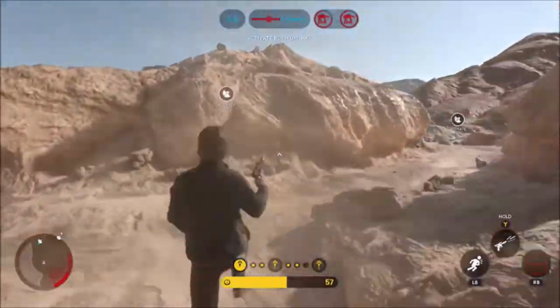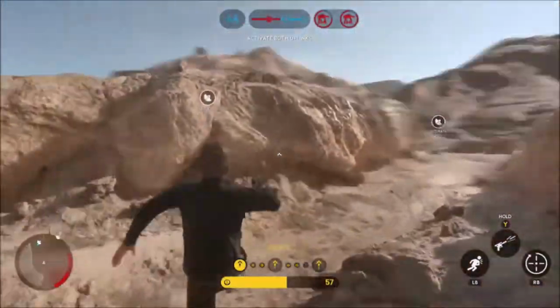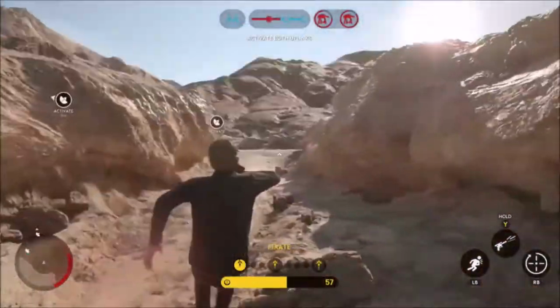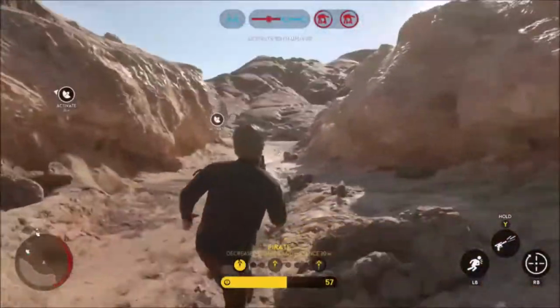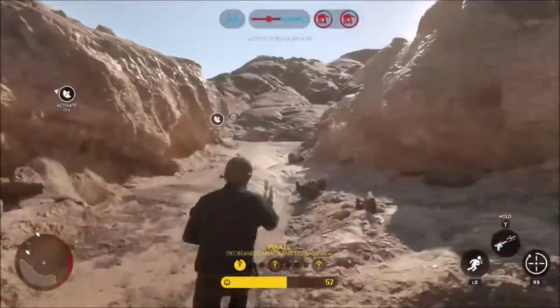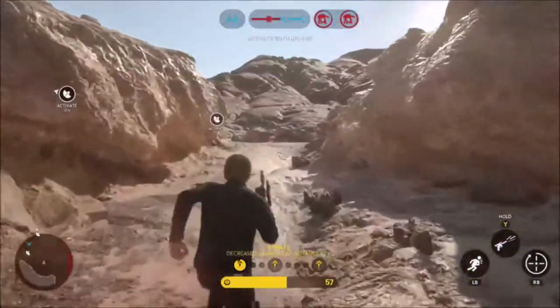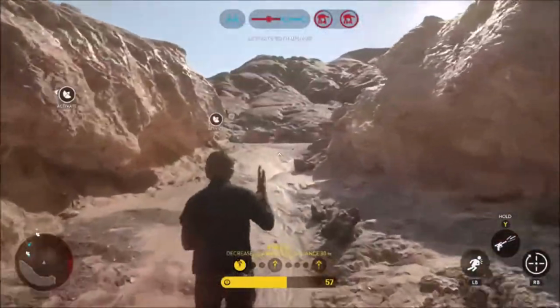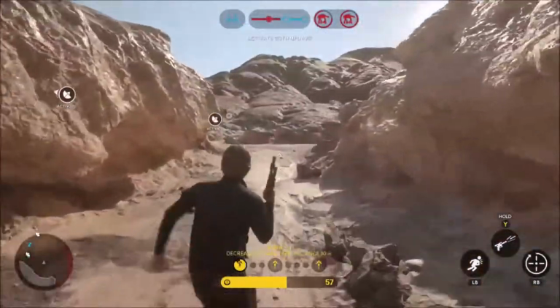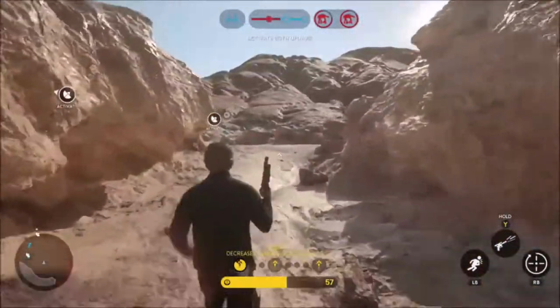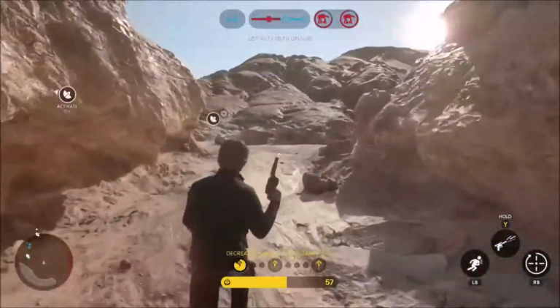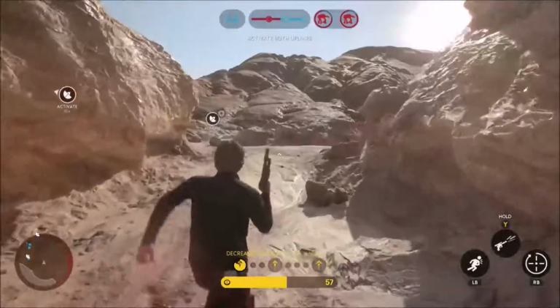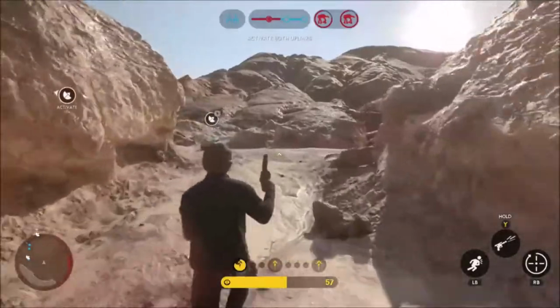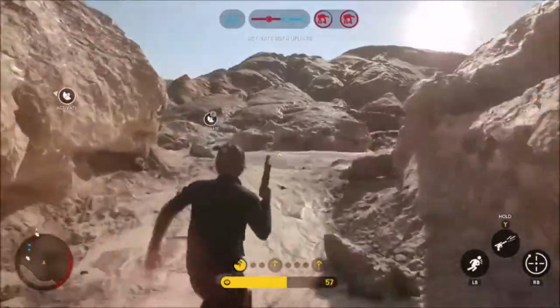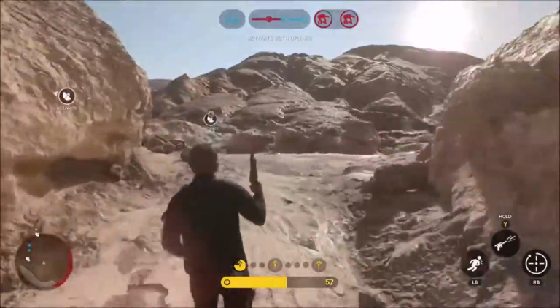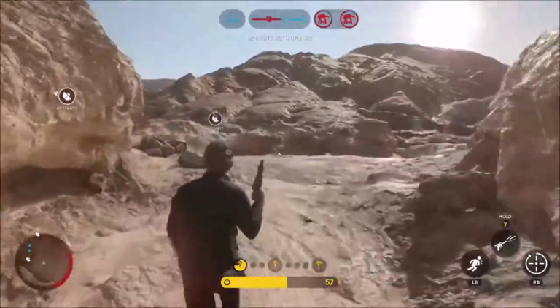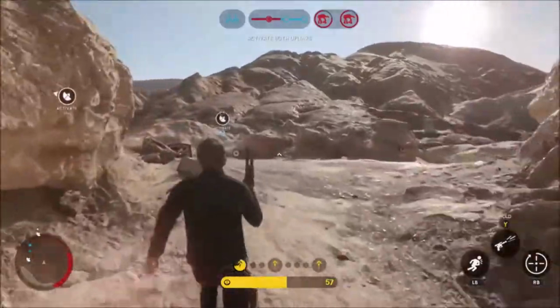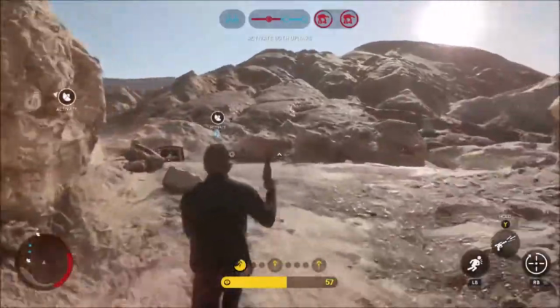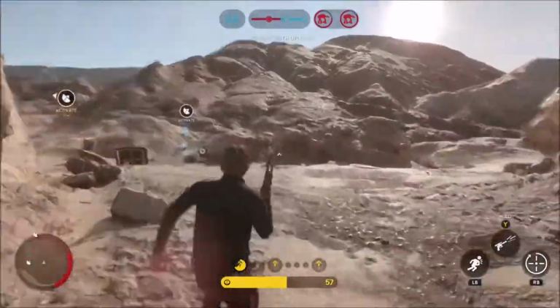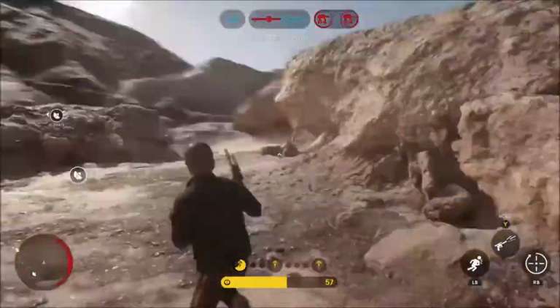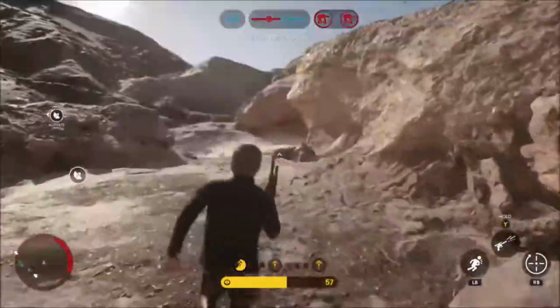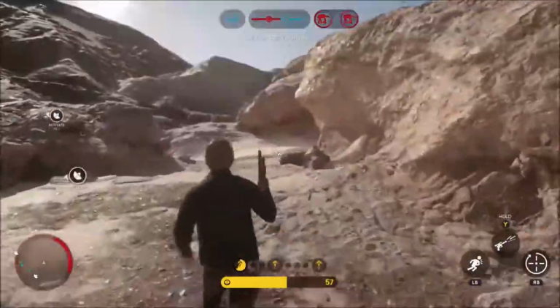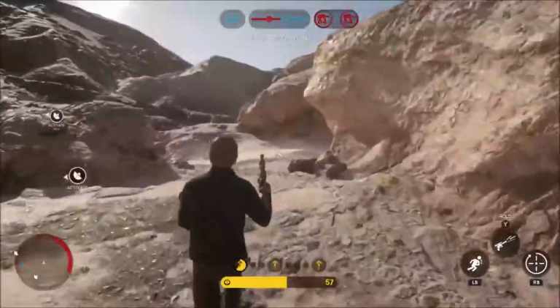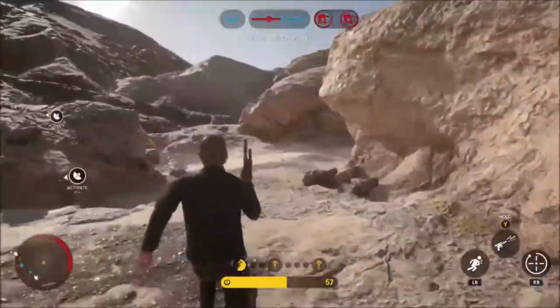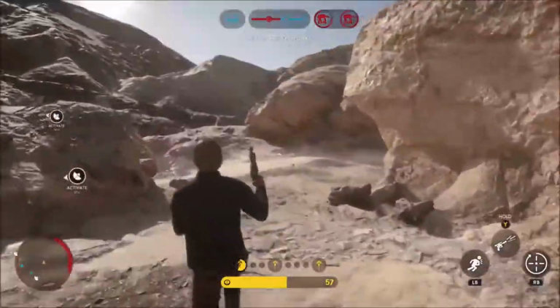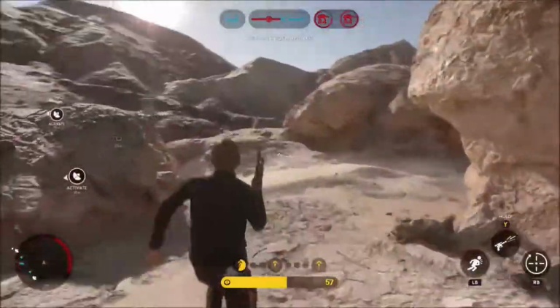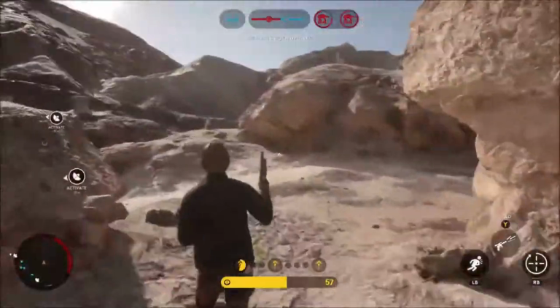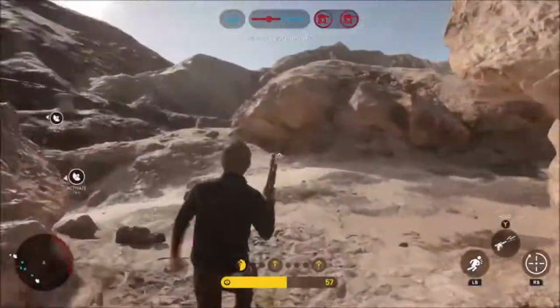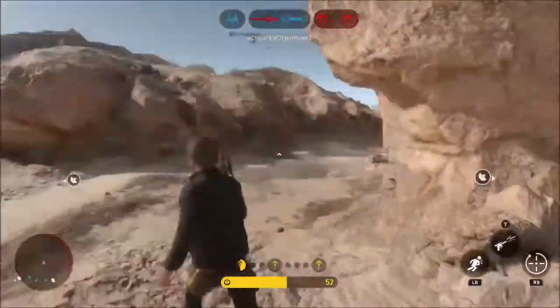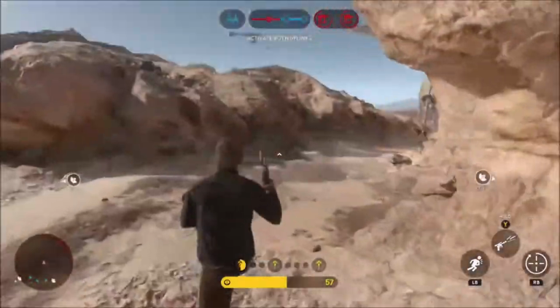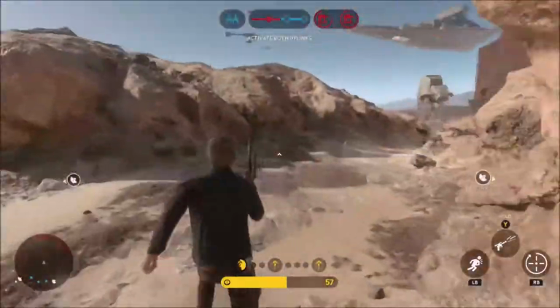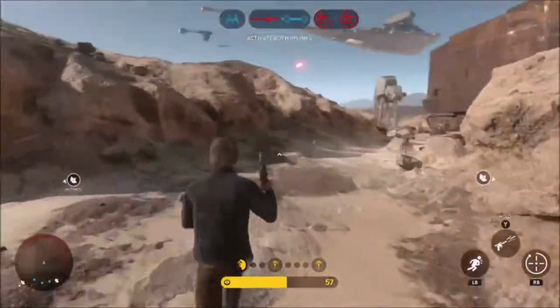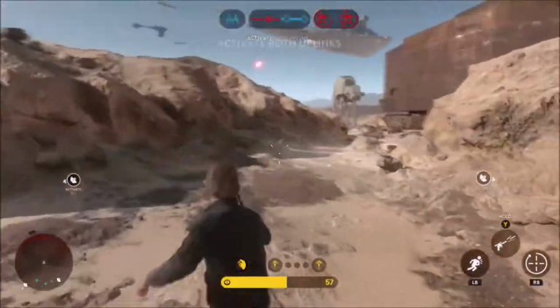A good strategy for Han Solo is to stay at the back of the map, spam Lucky Shots, rack up kills, and no one will know where you are.